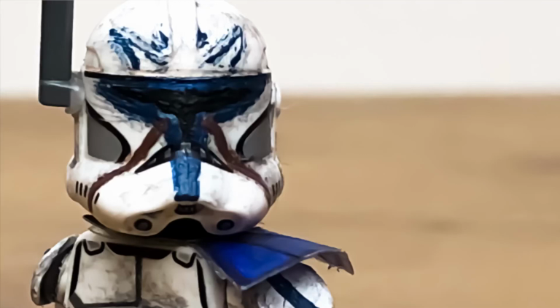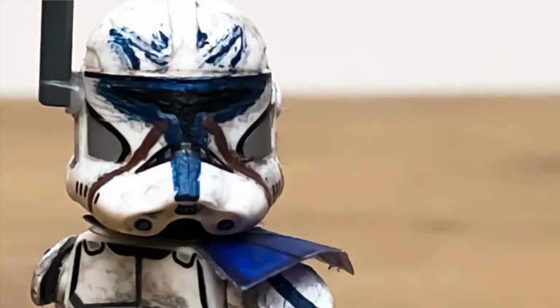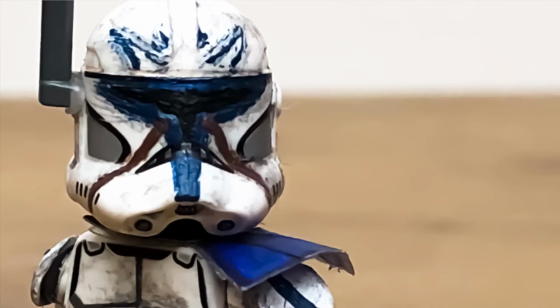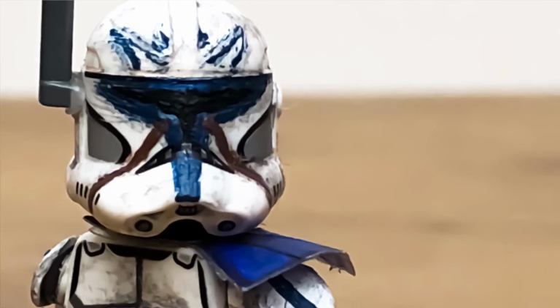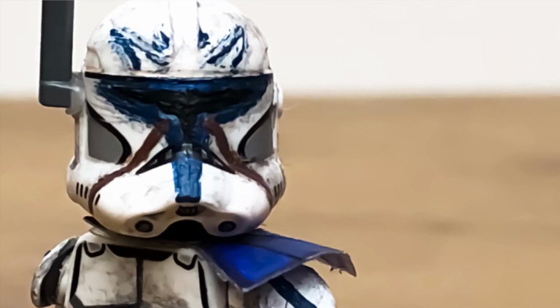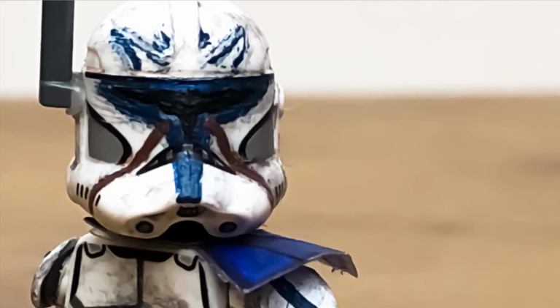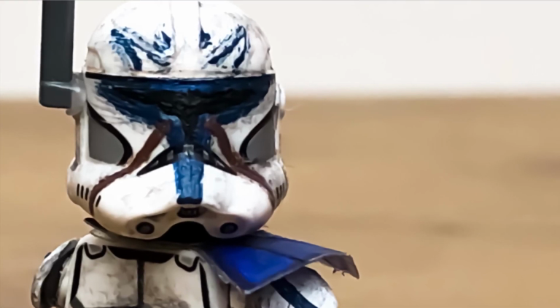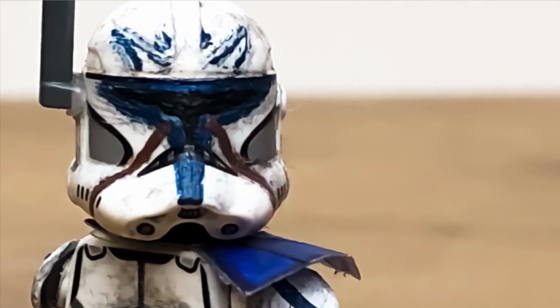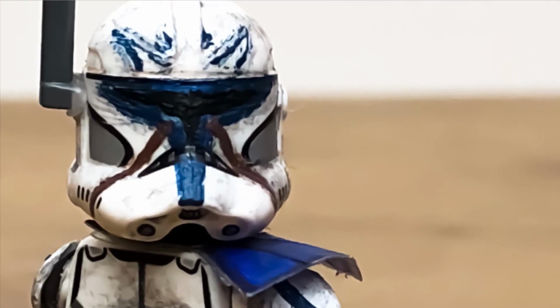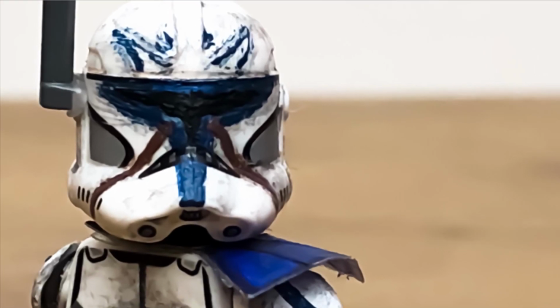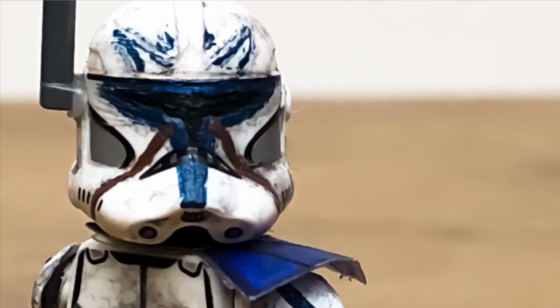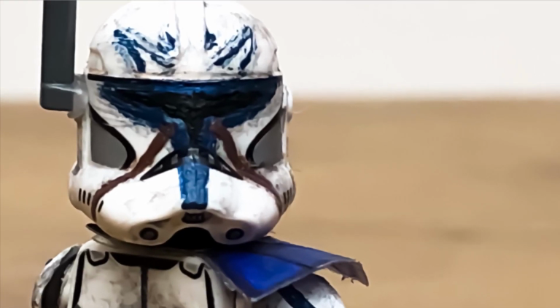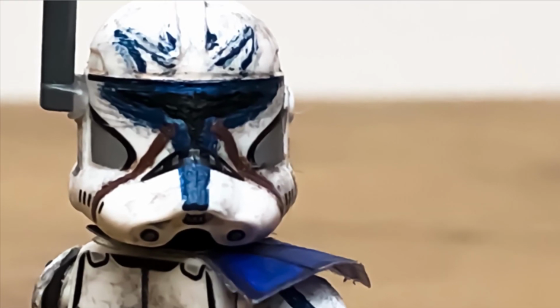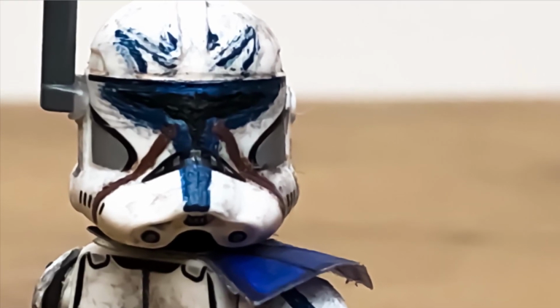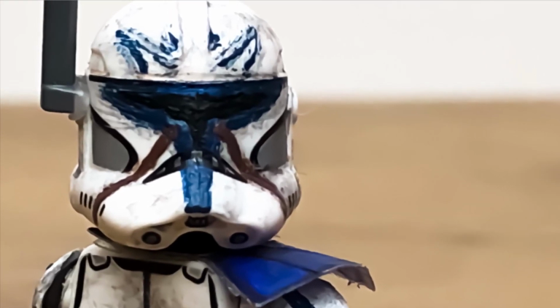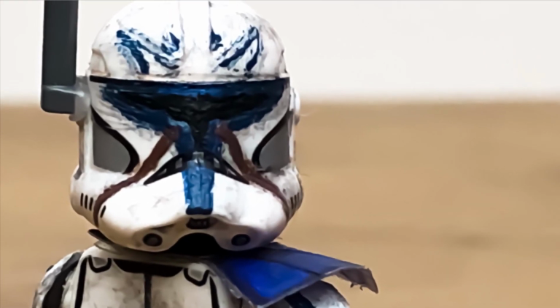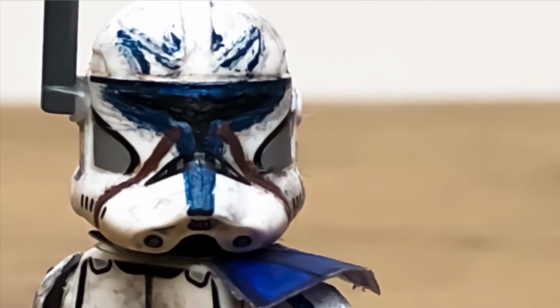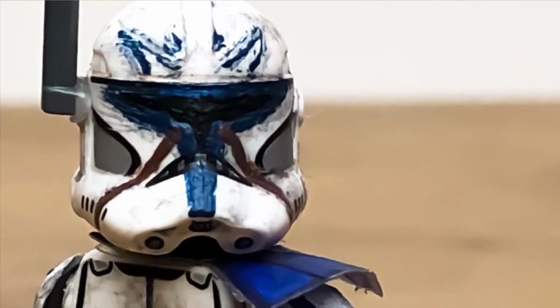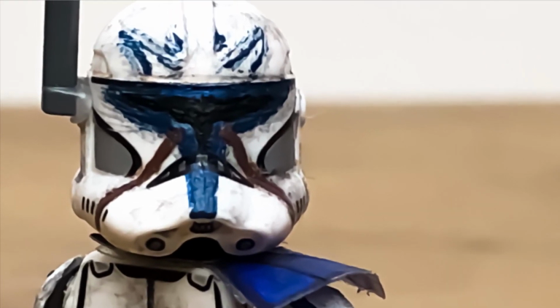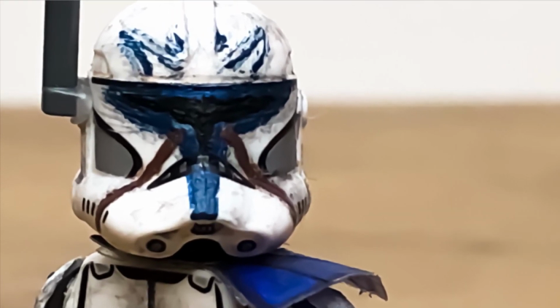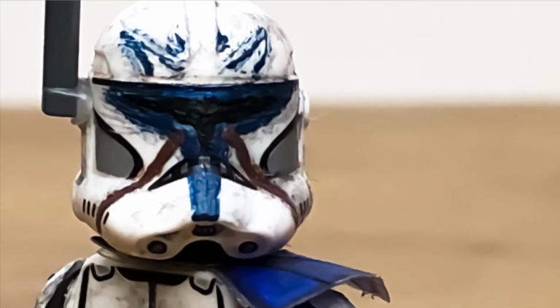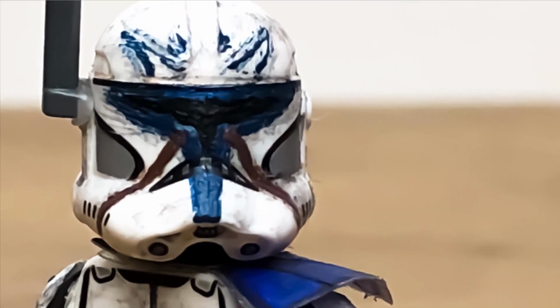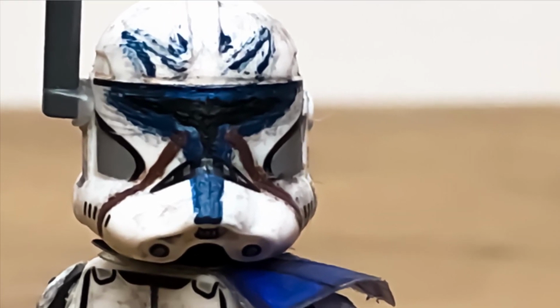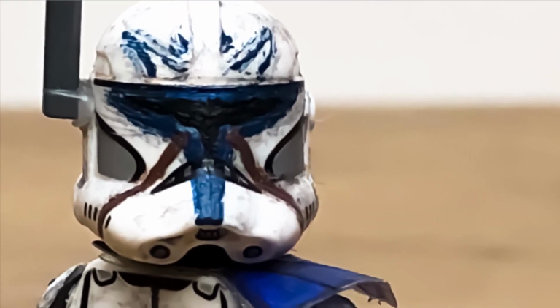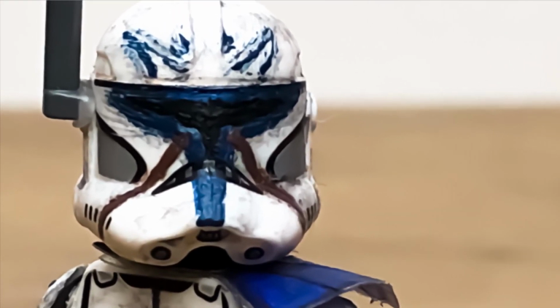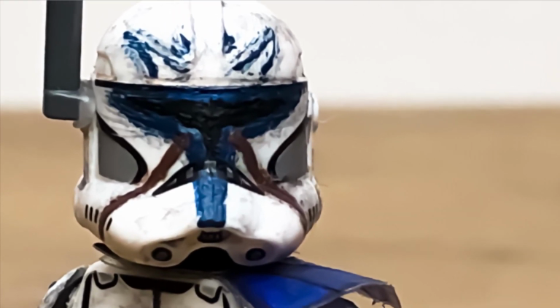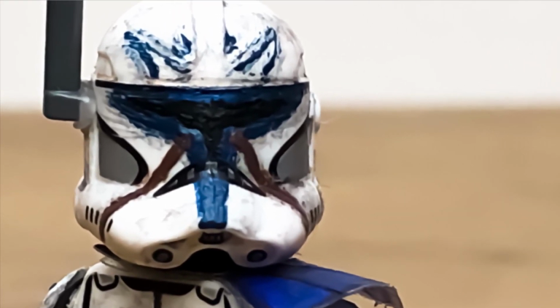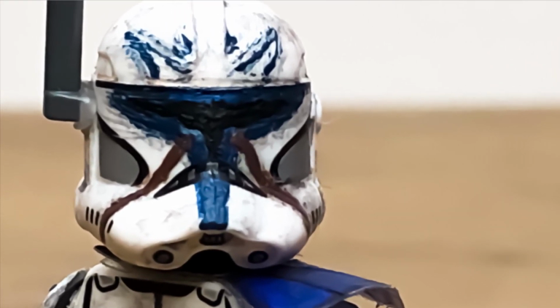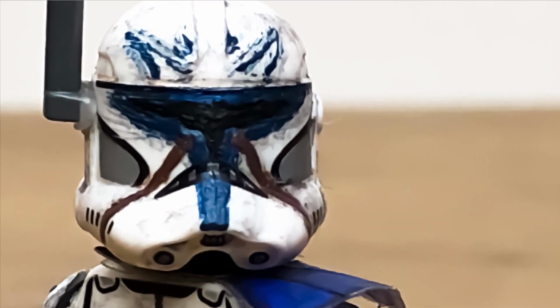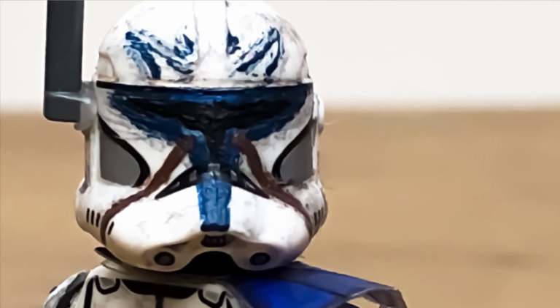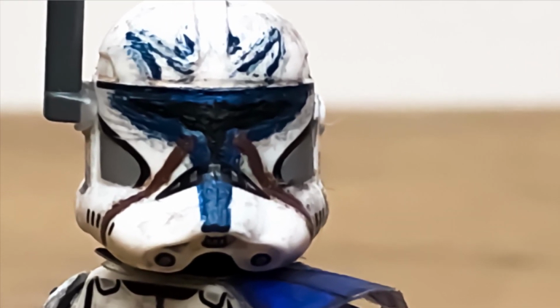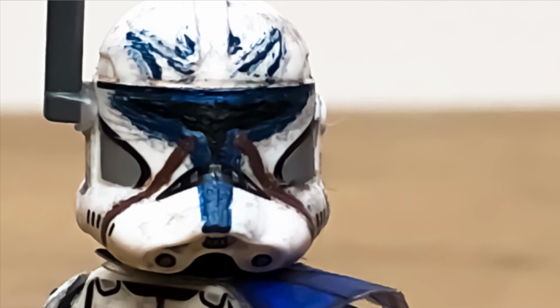Hello everyone and welcome back to Studio 64. Today I'm going to be showing you how I made my custom Captain Wrecked minifigure.